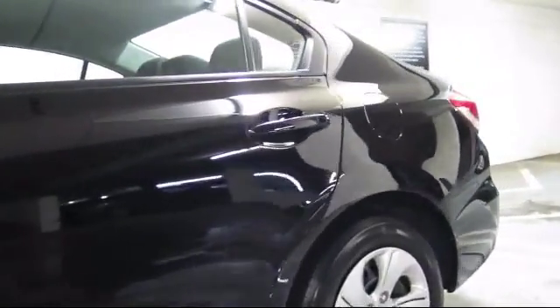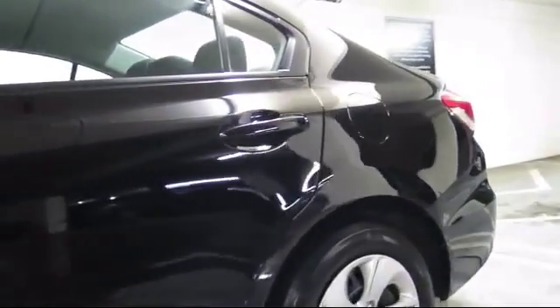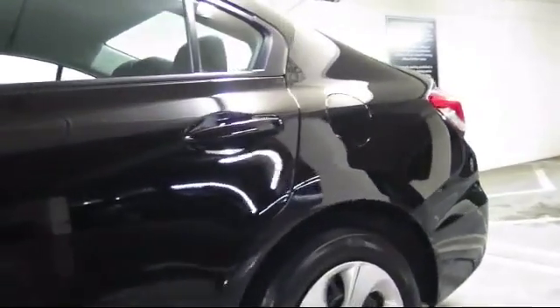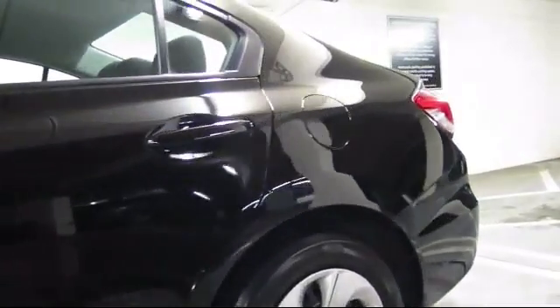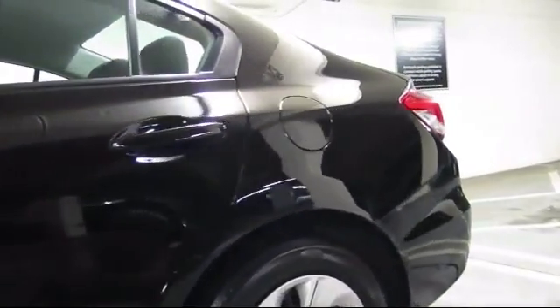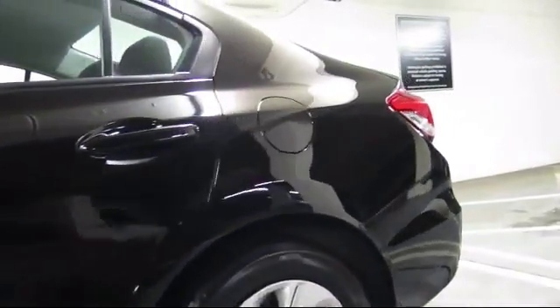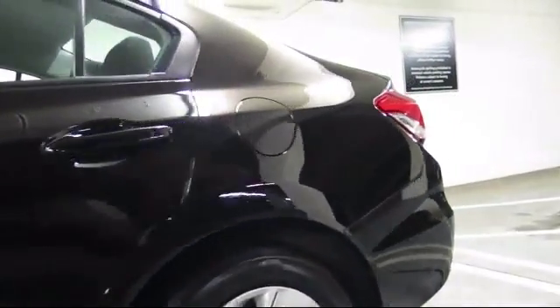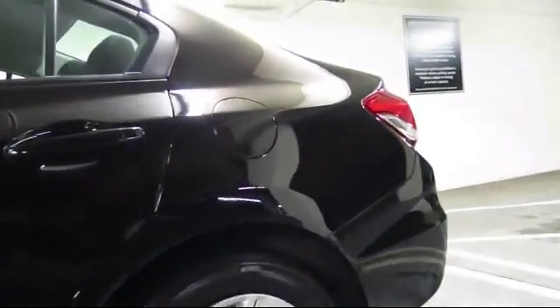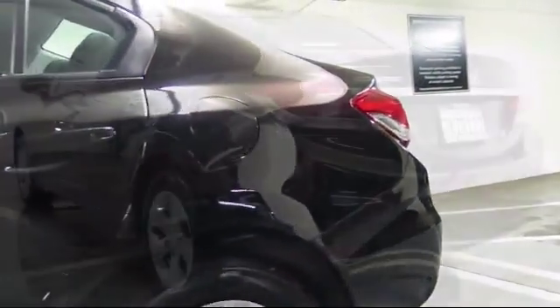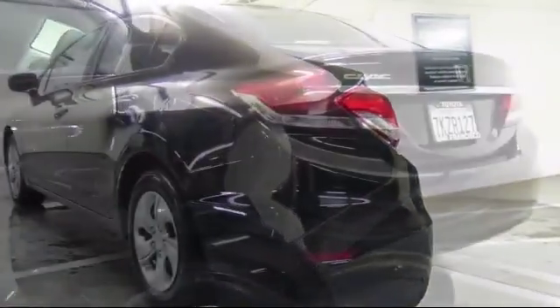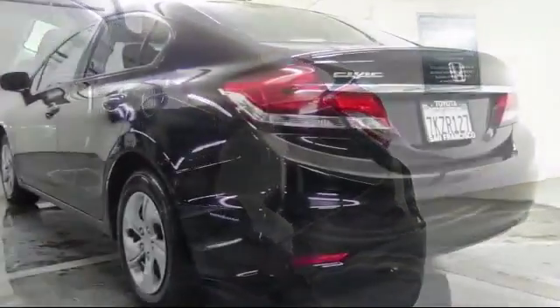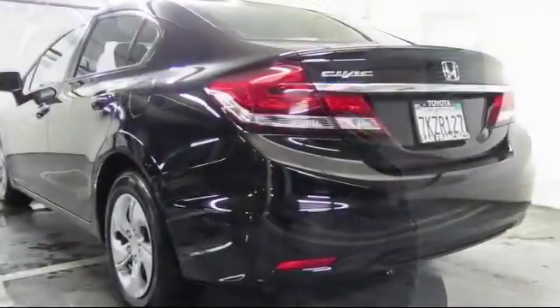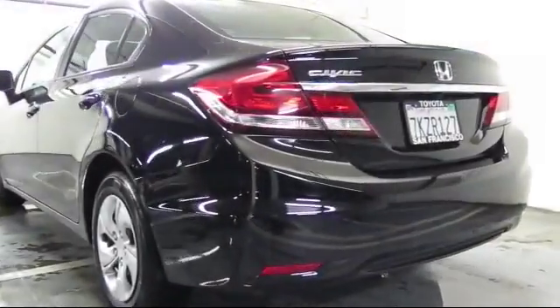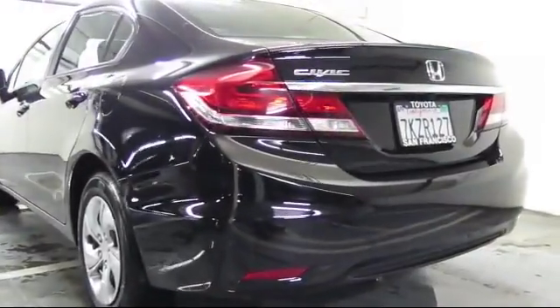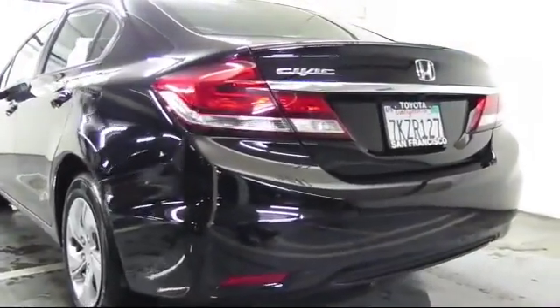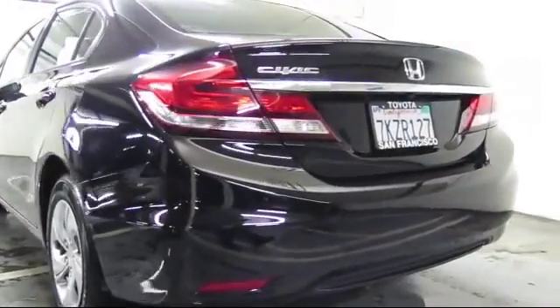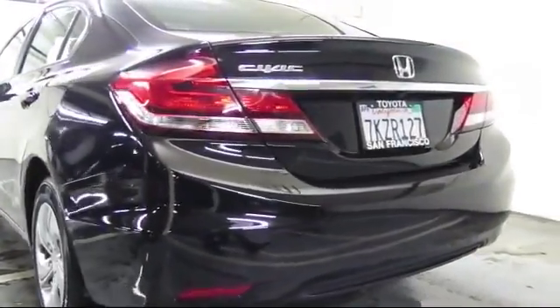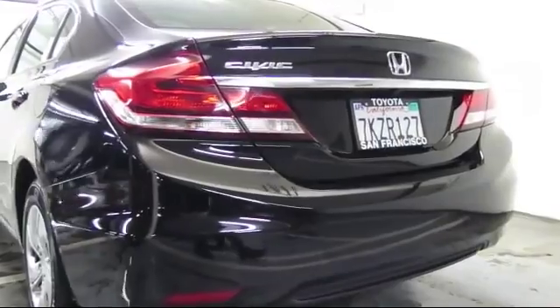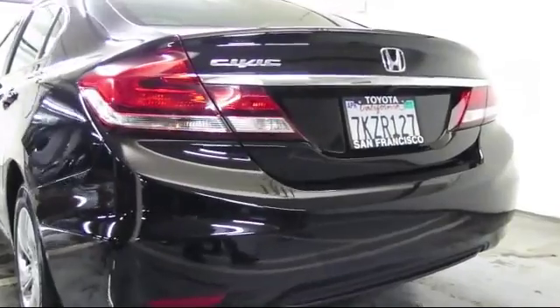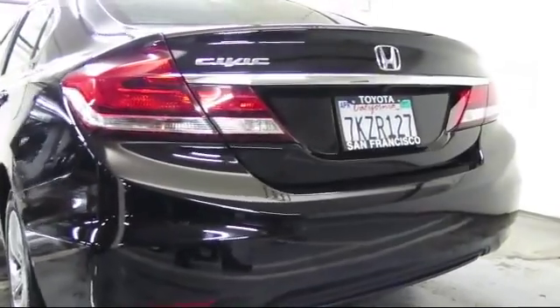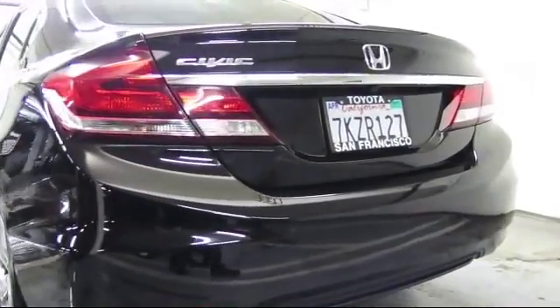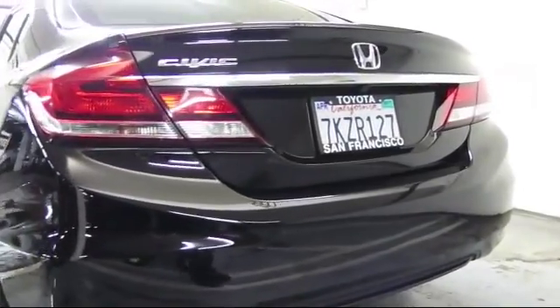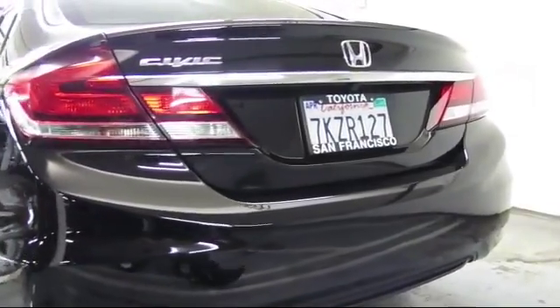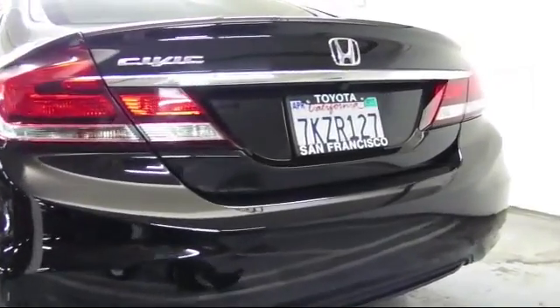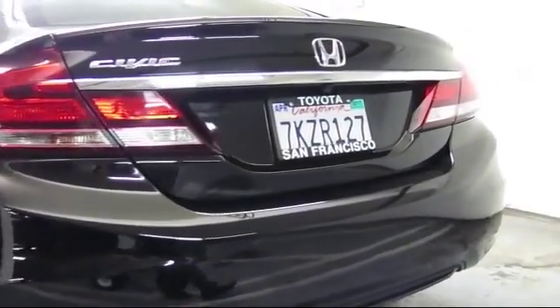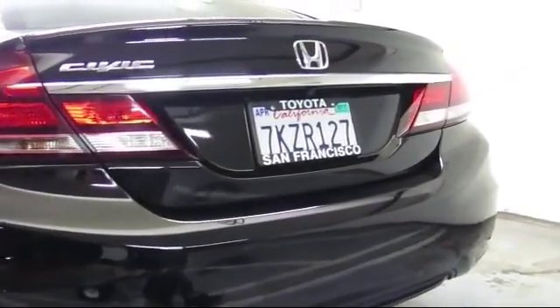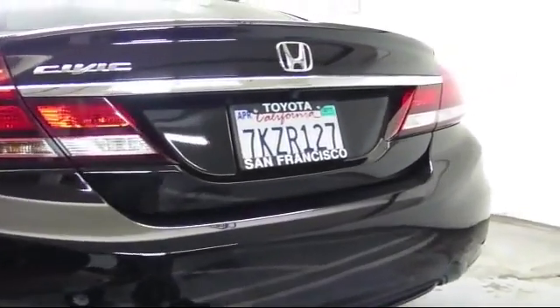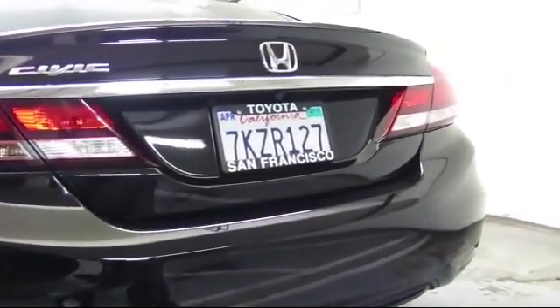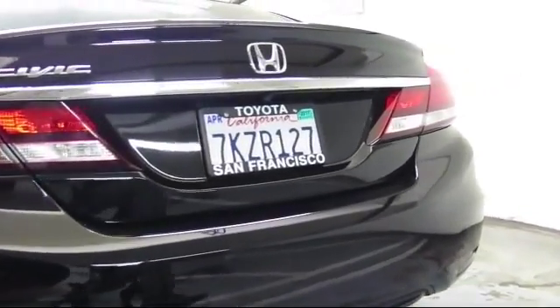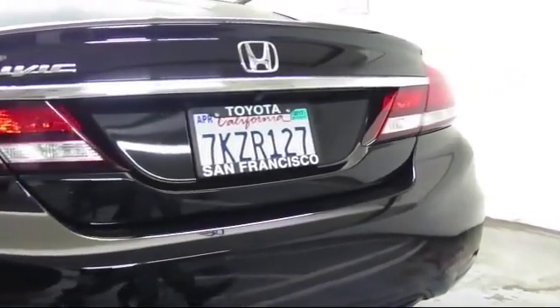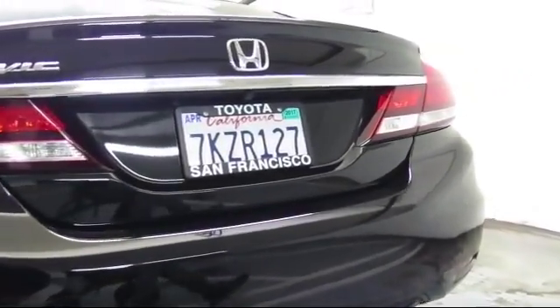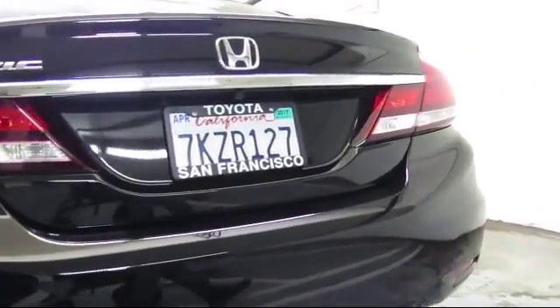It also features anti-lock braking, telescoping steering wheel, tilt steering wheel, and has less than 20,000 miles on the odometer.